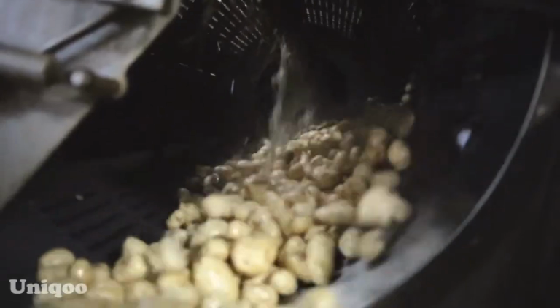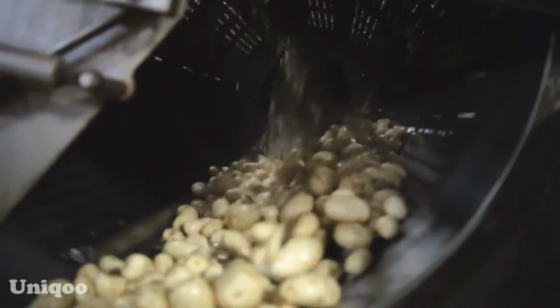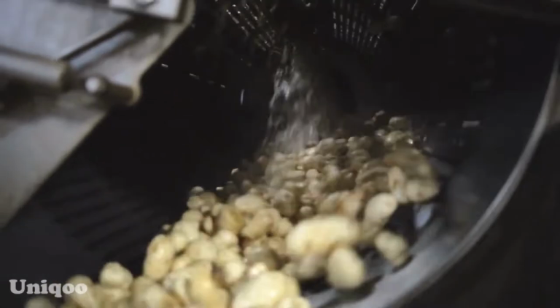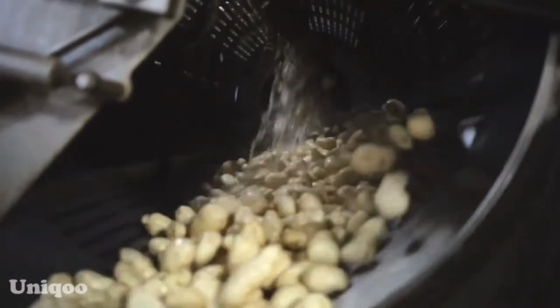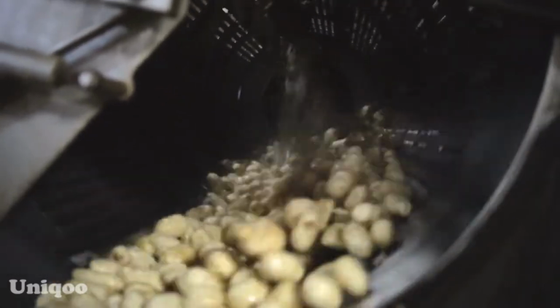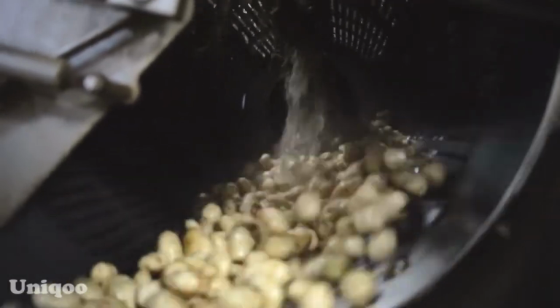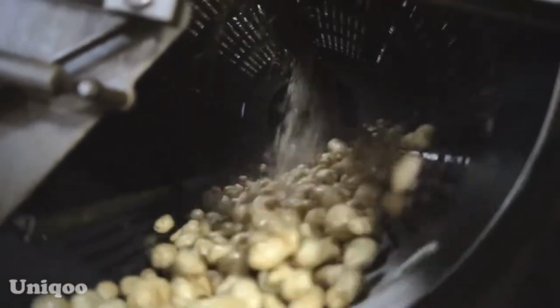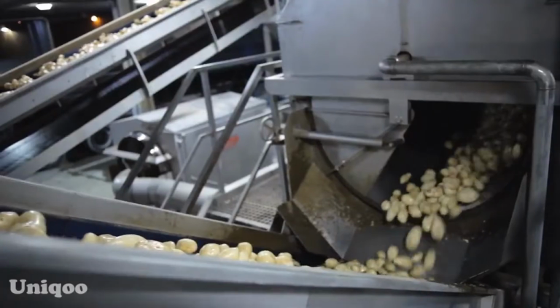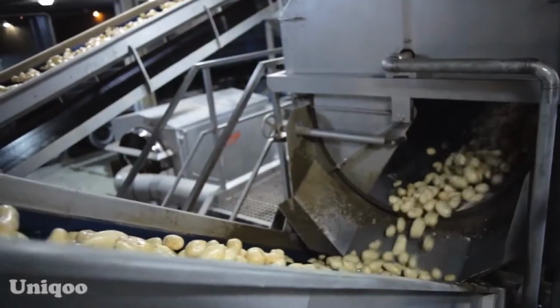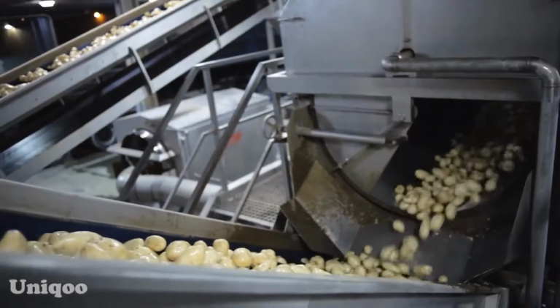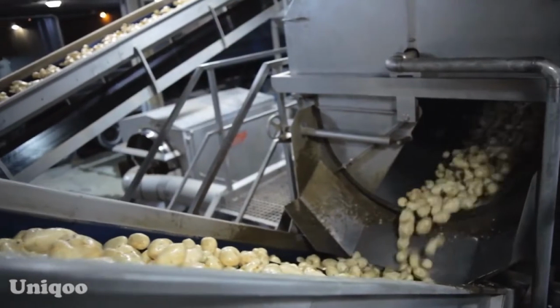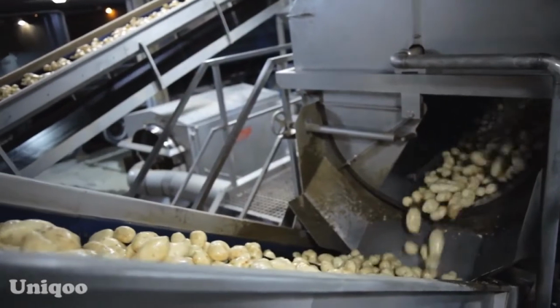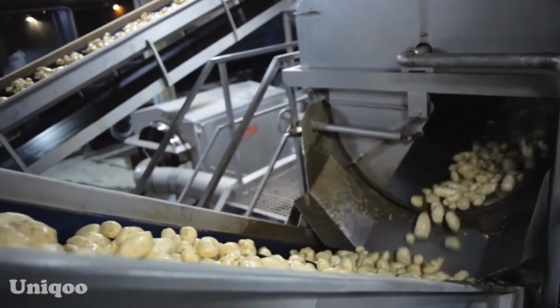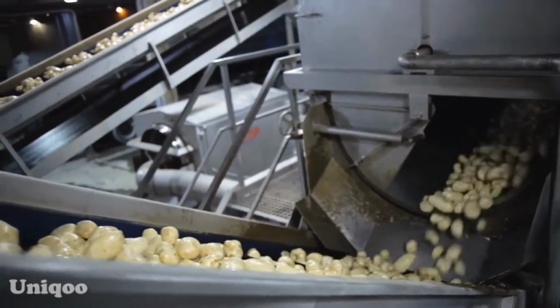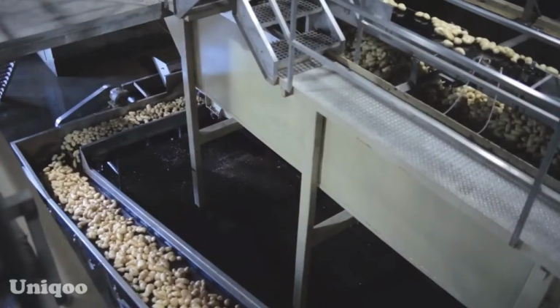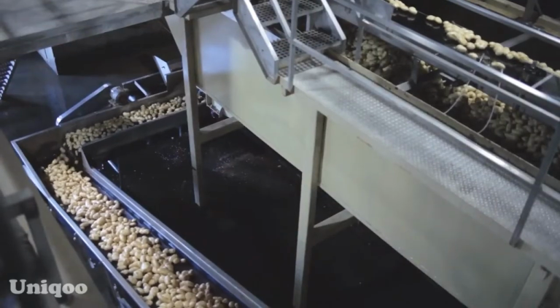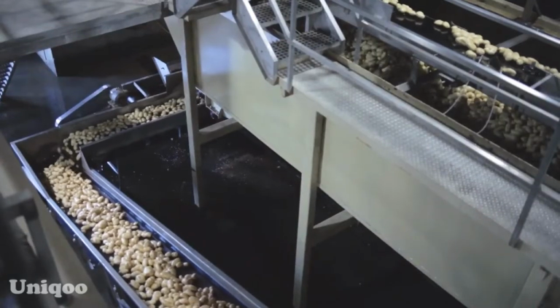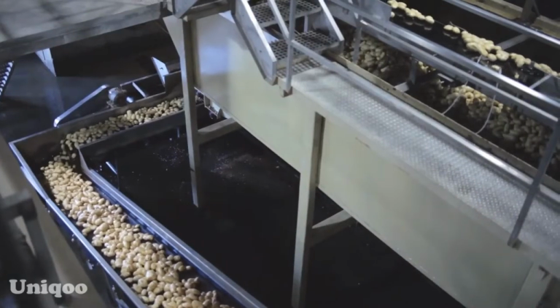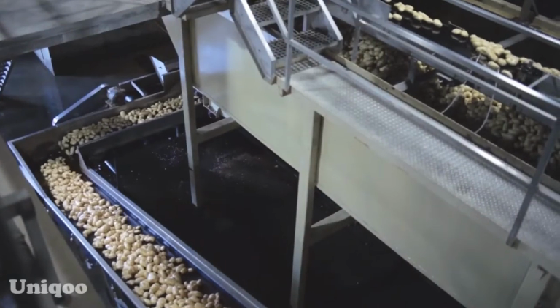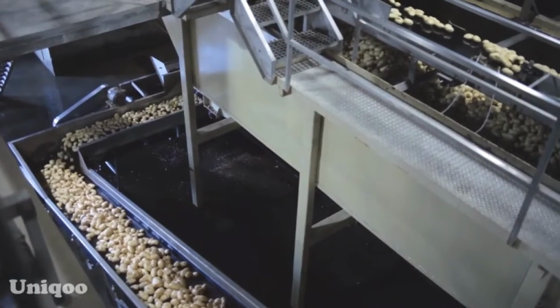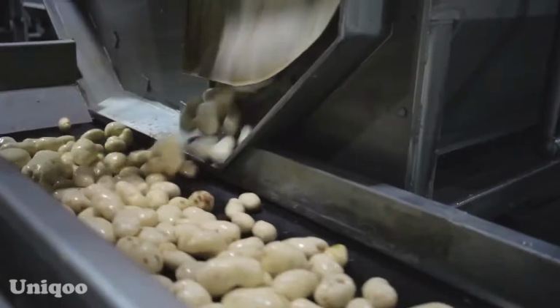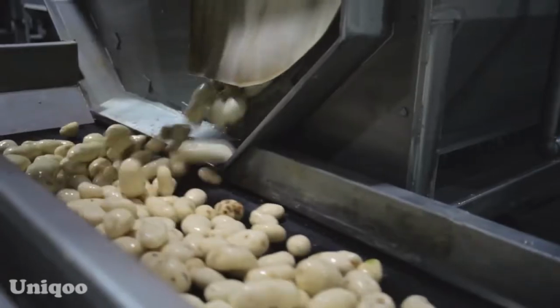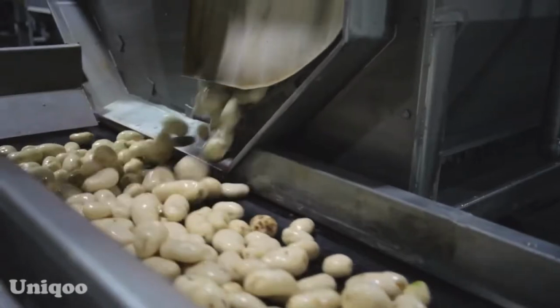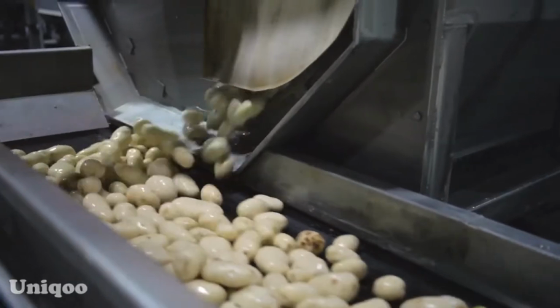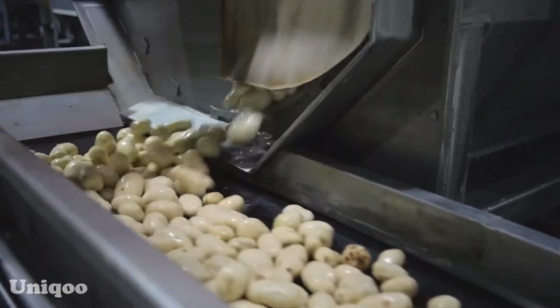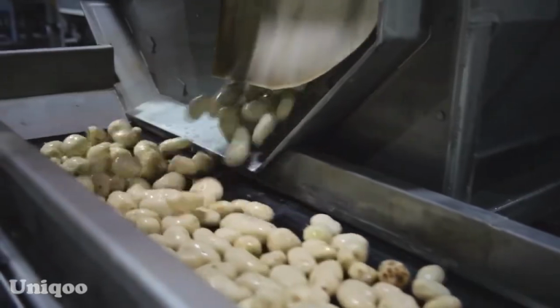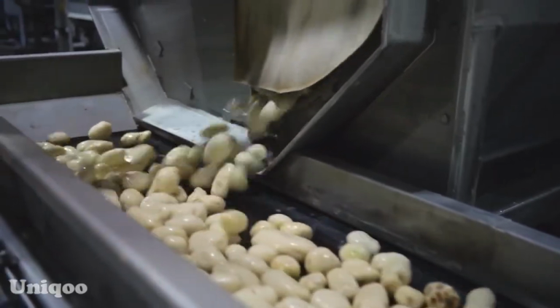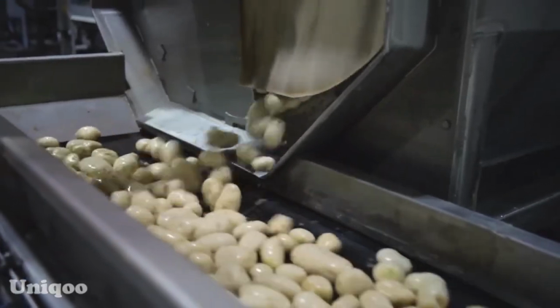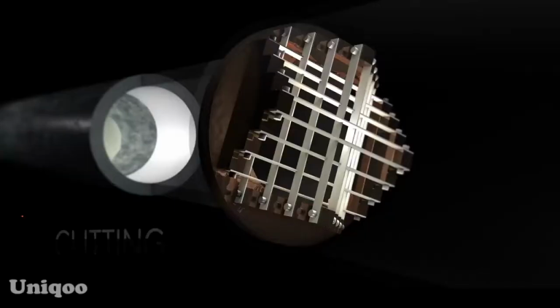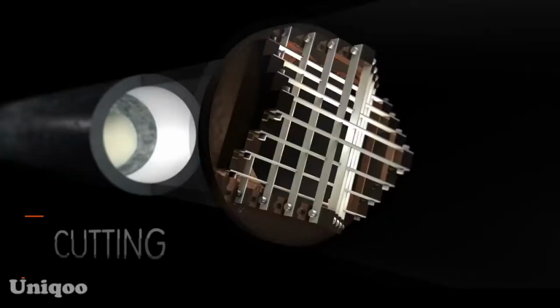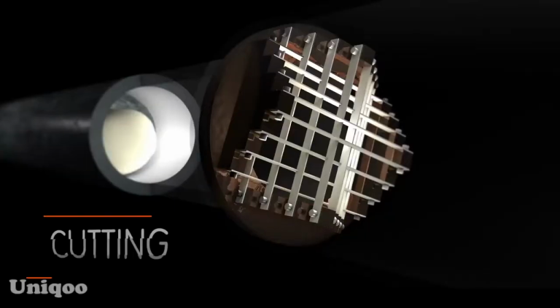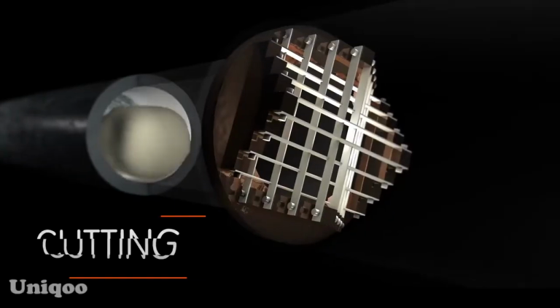They then pass through another rock remover where they are skinned, washed, and placed in an appliance that cuts them into fries in less than a minute.